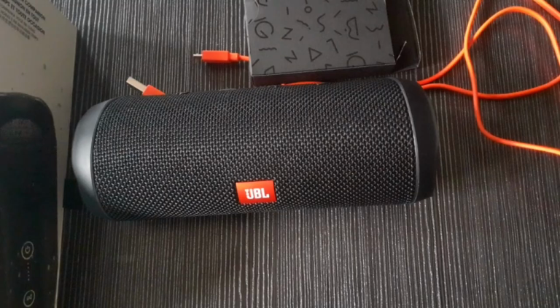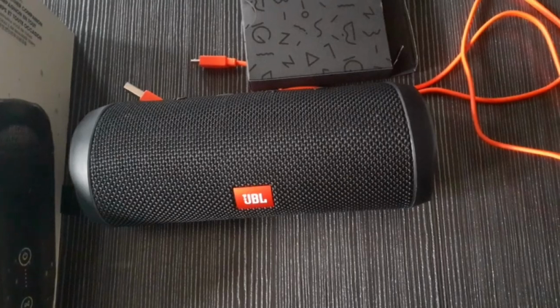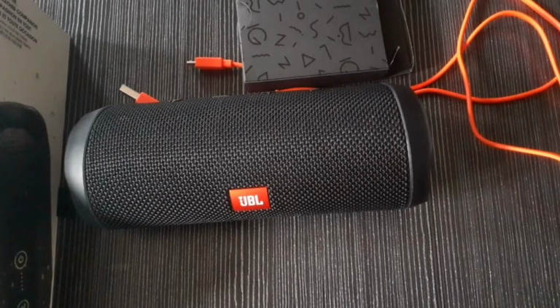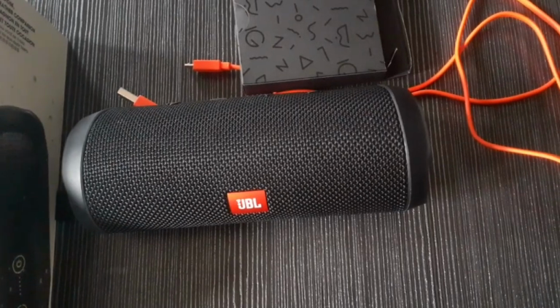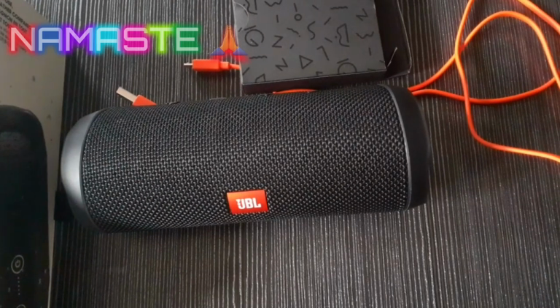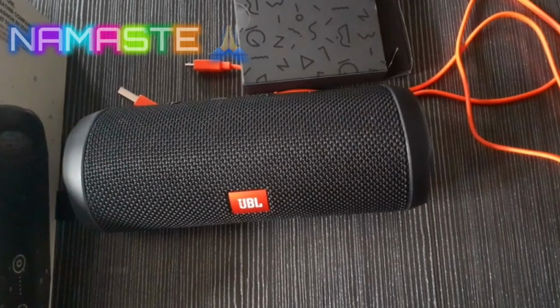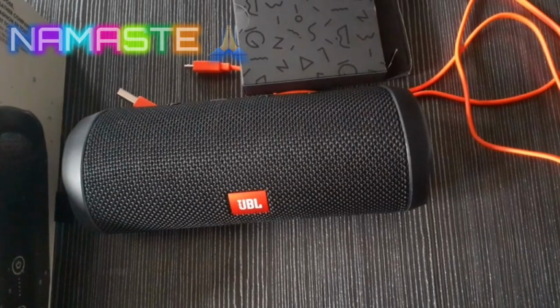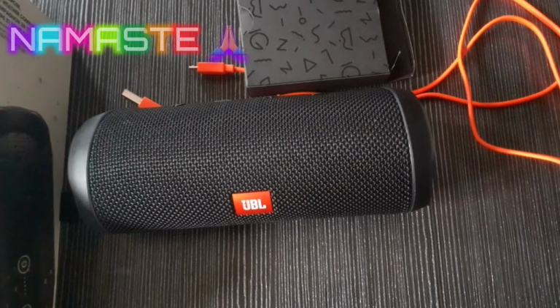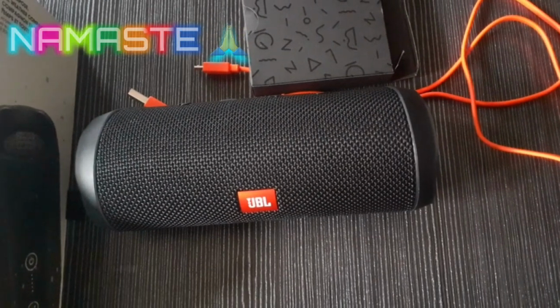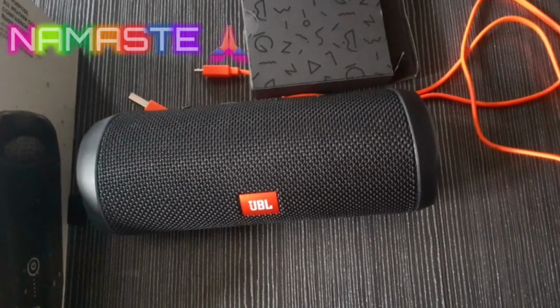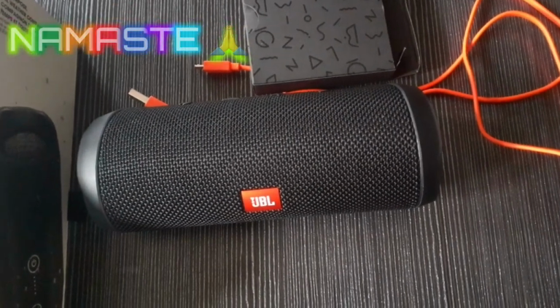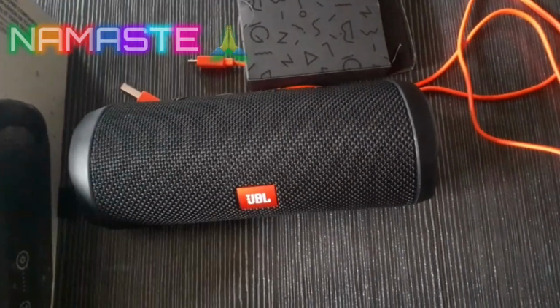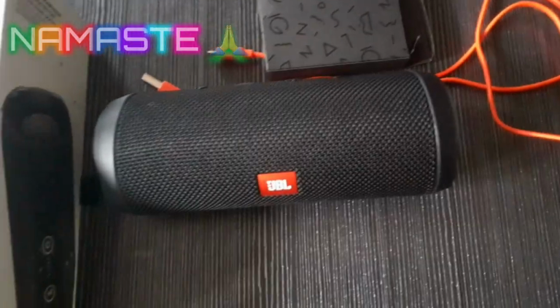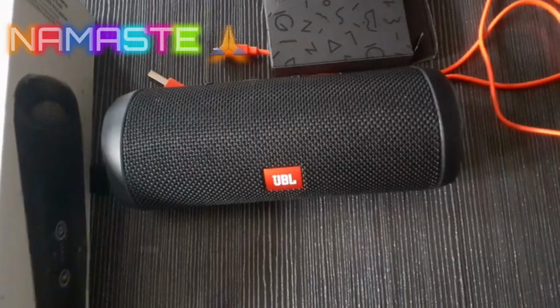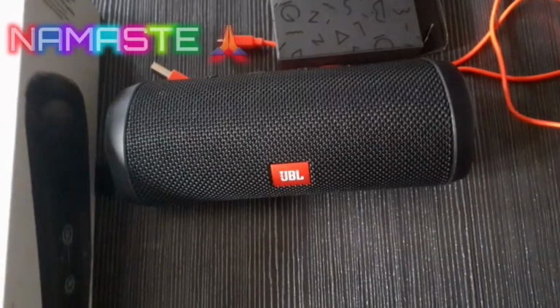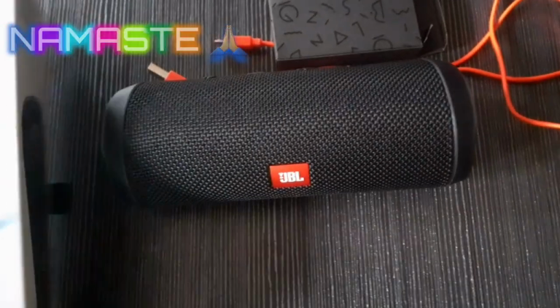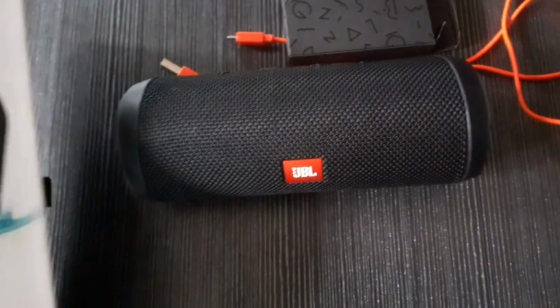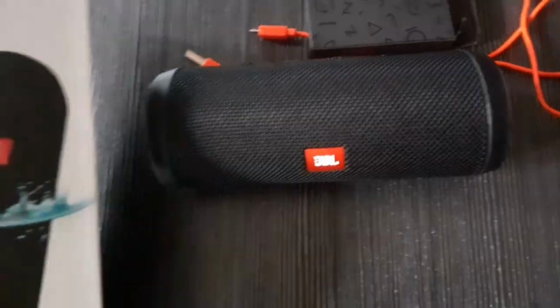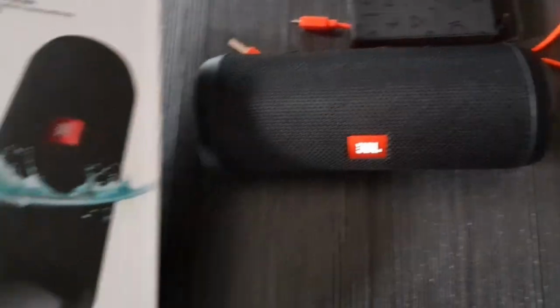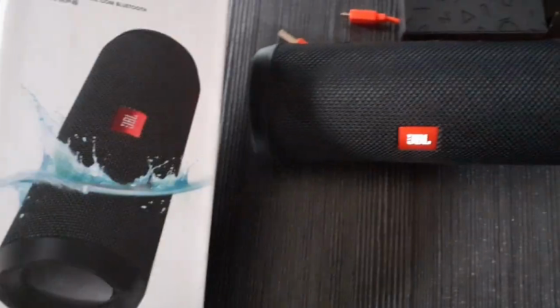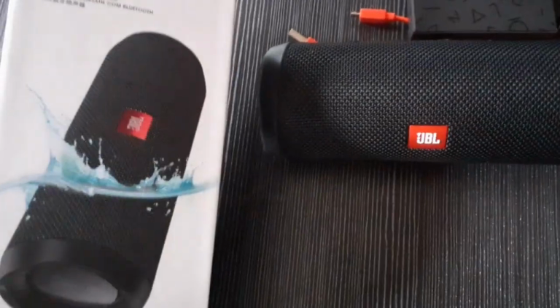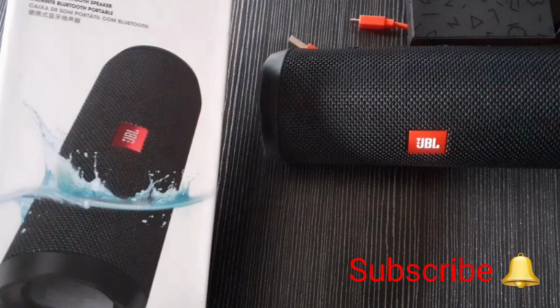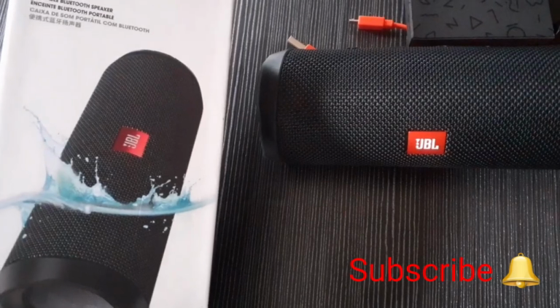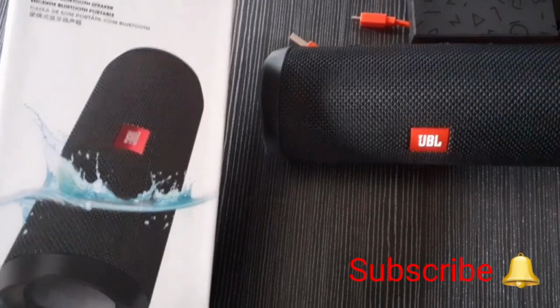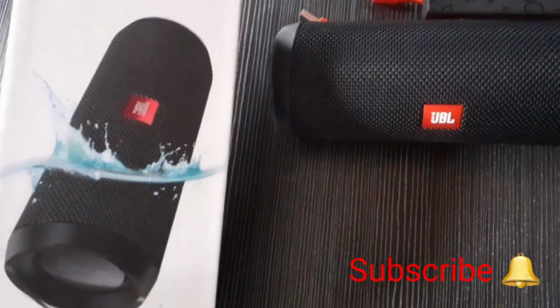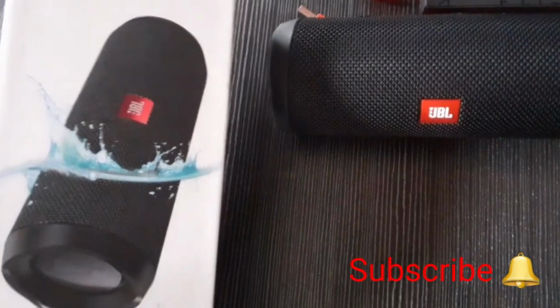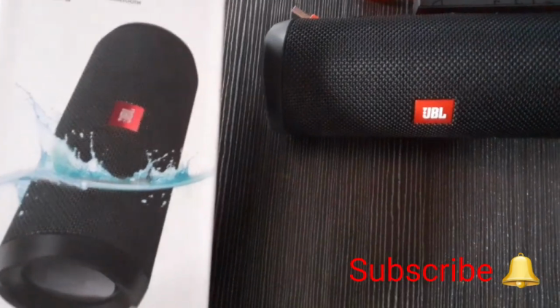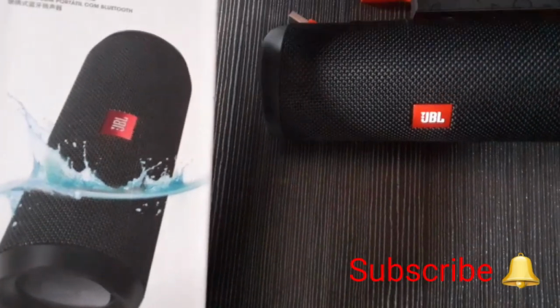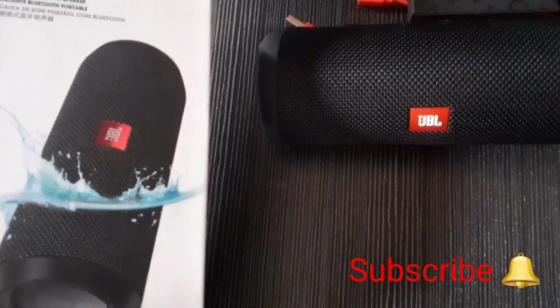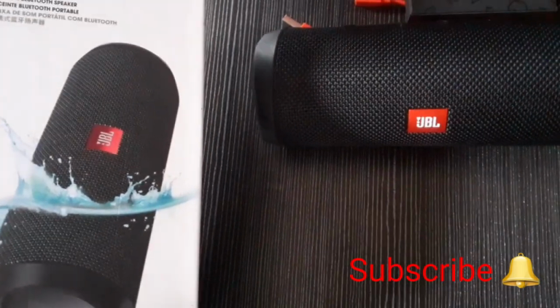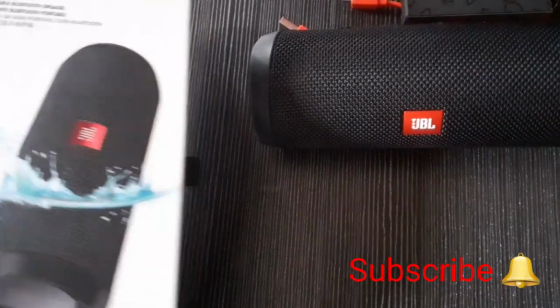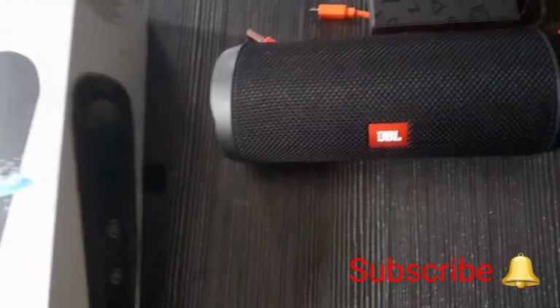Hello and Namaste to my YouTube channel. Friends, today I am going to show you the JBL Flip 4.